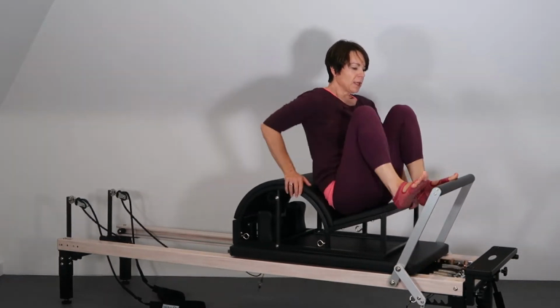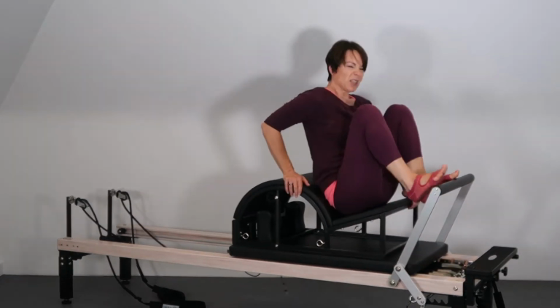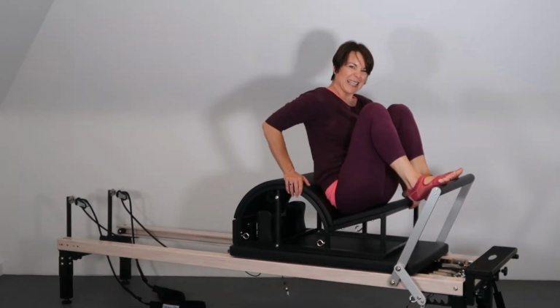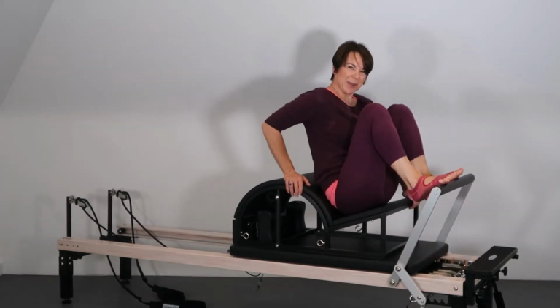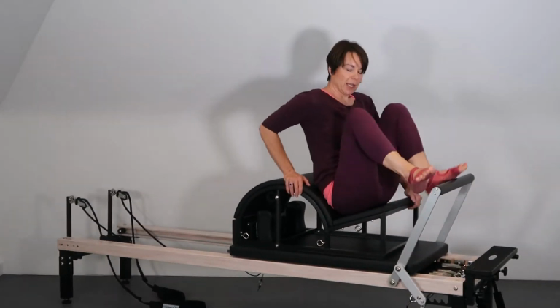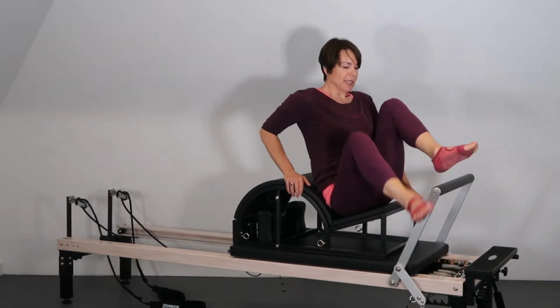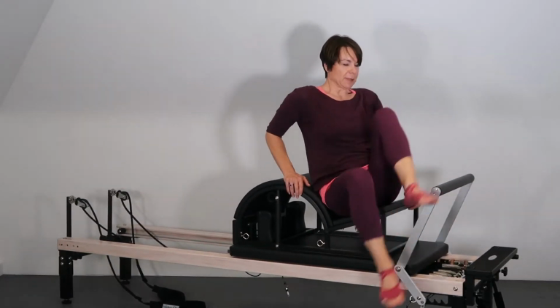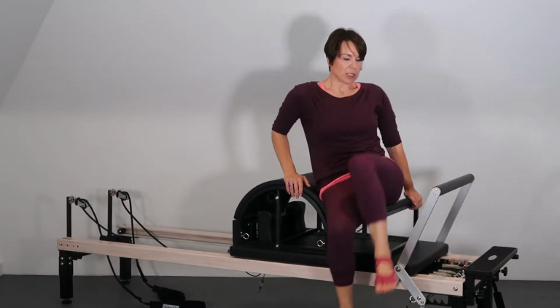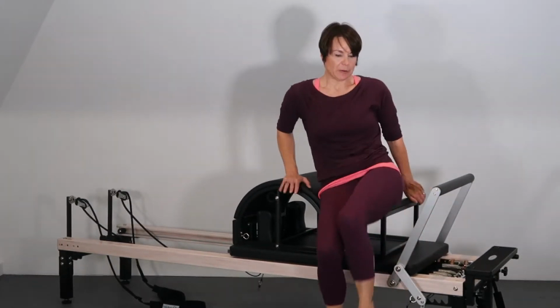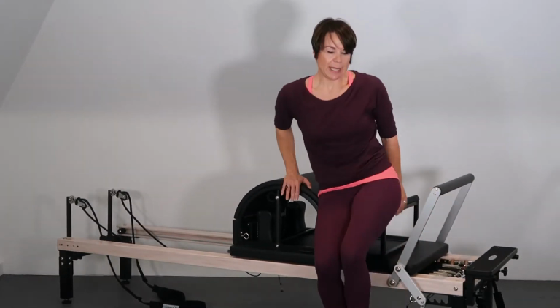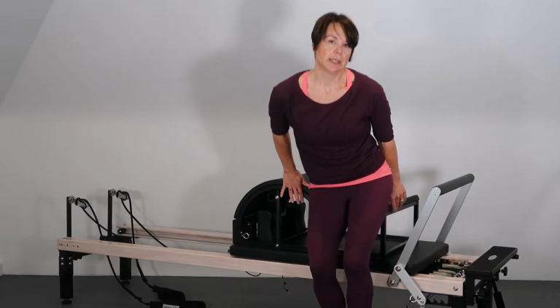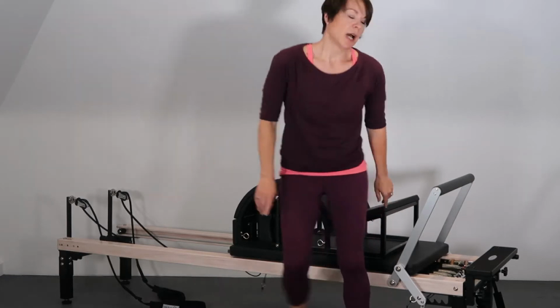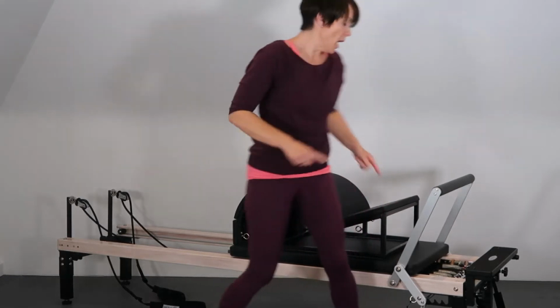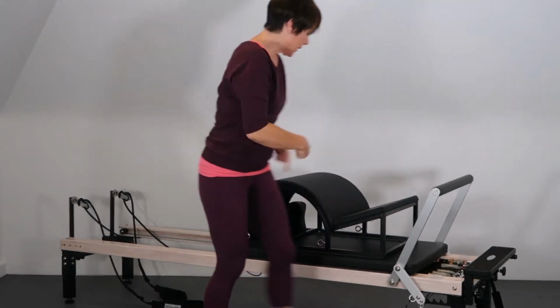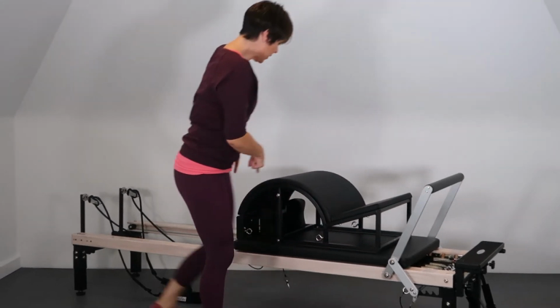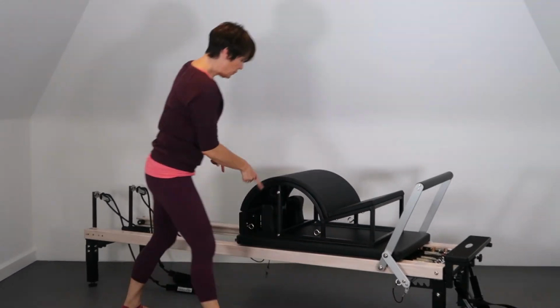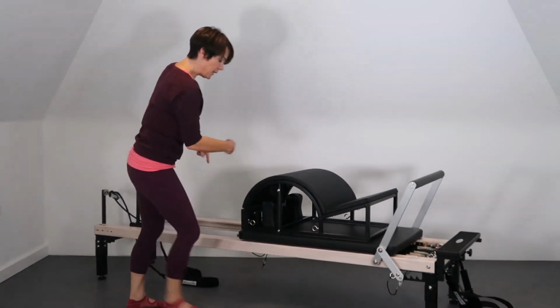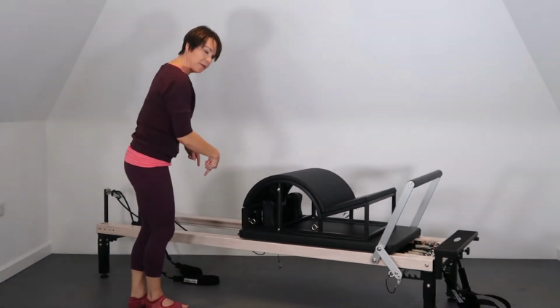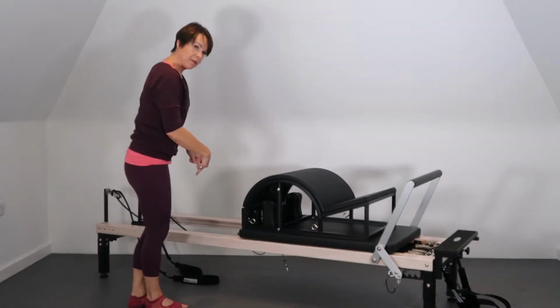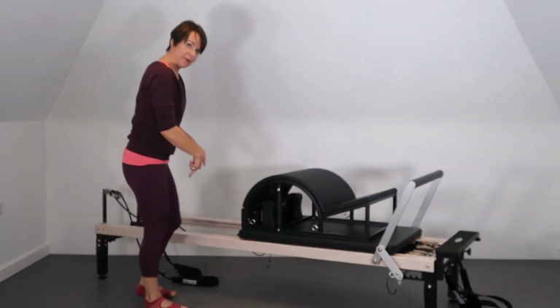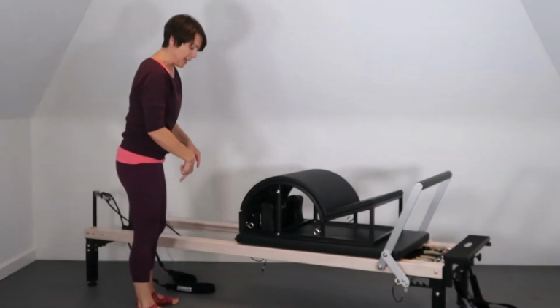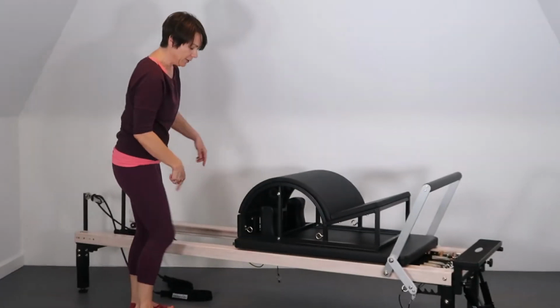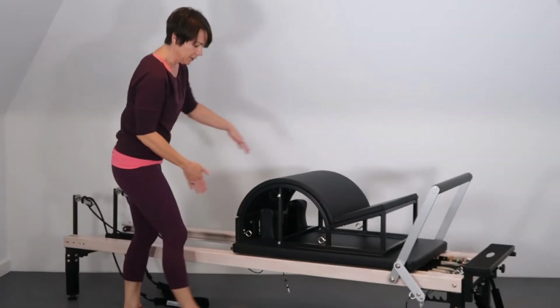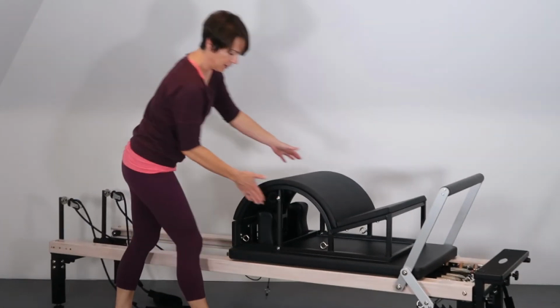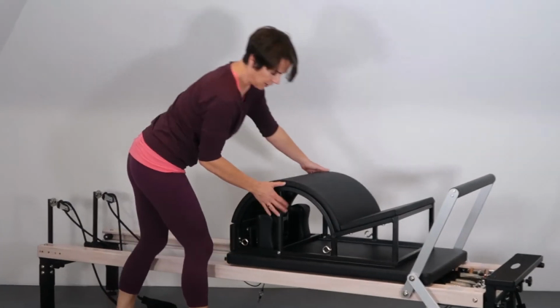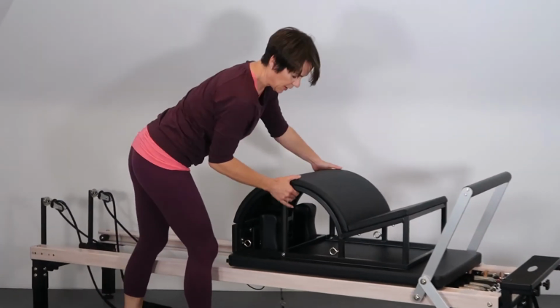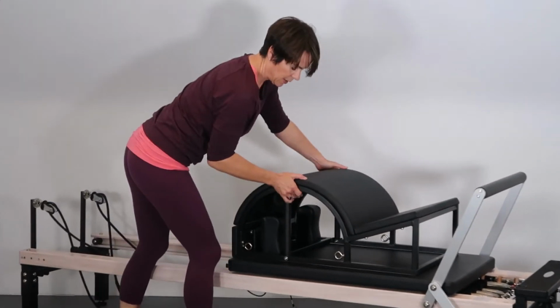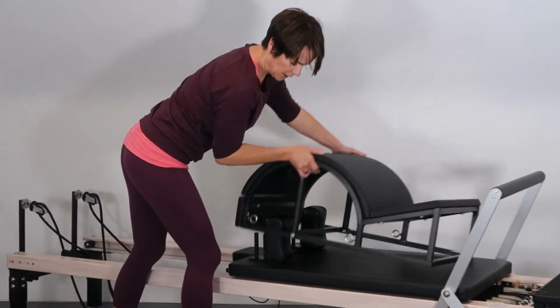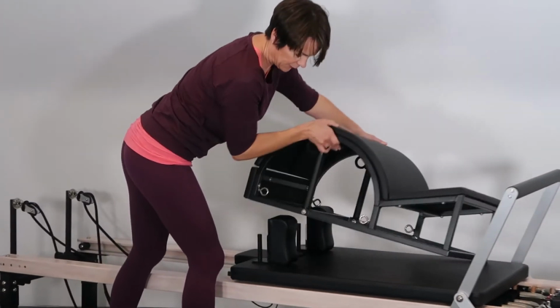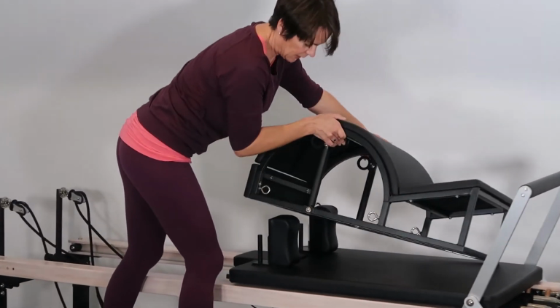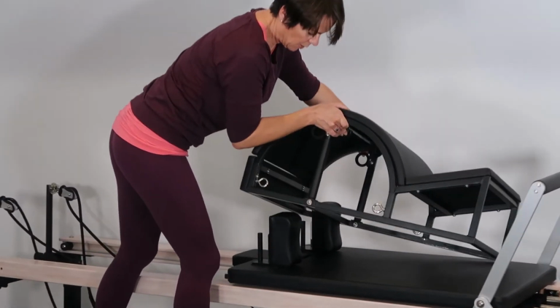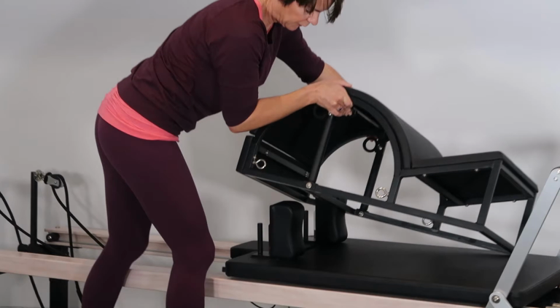Because that's quite close in, especially for me, I can actually move this further out now — just lifting this off.